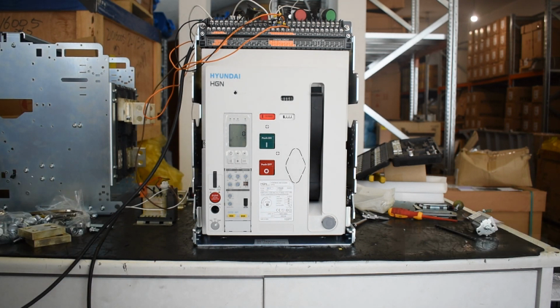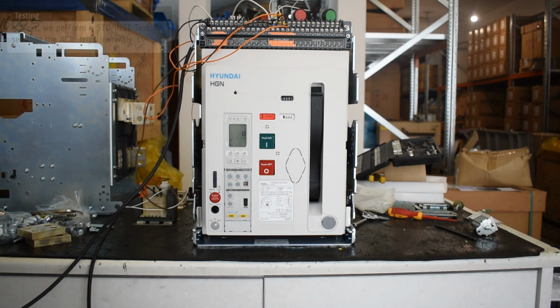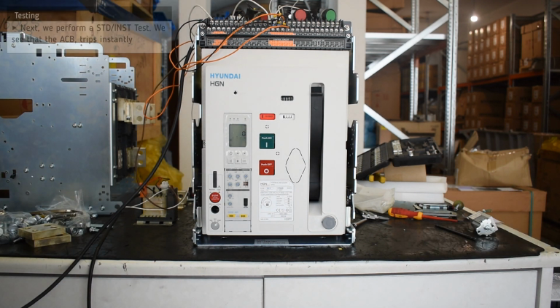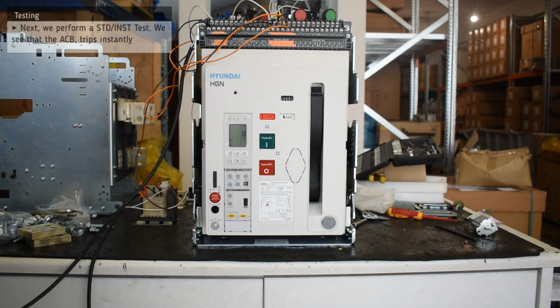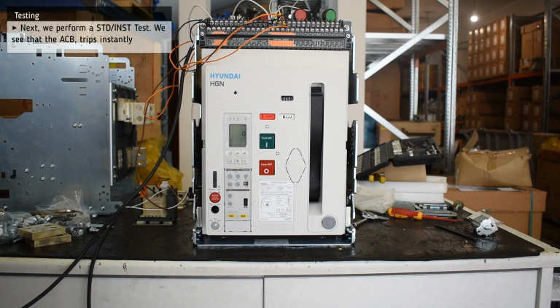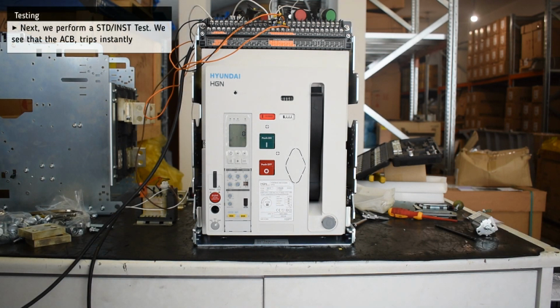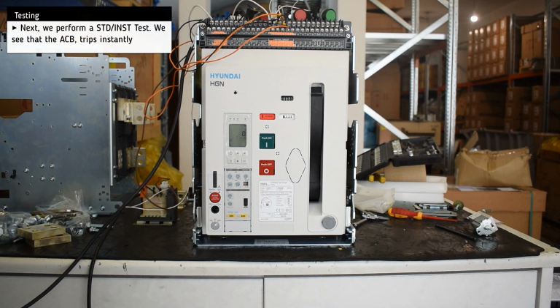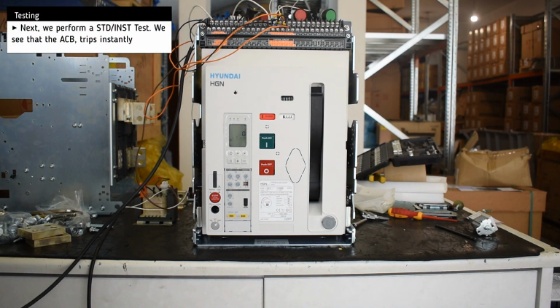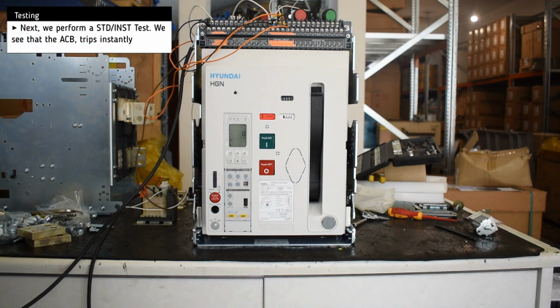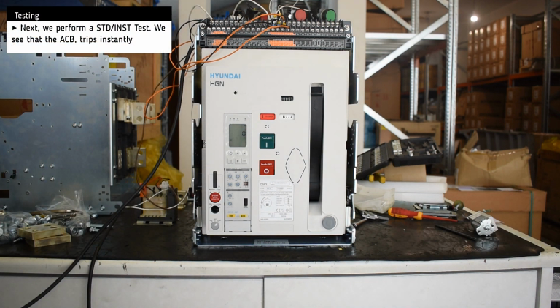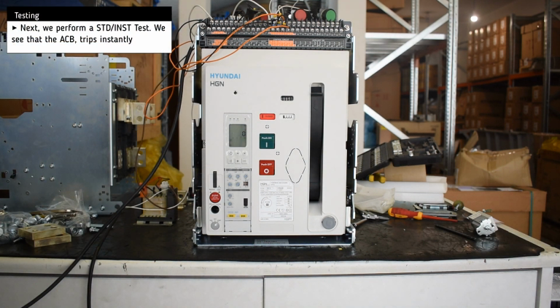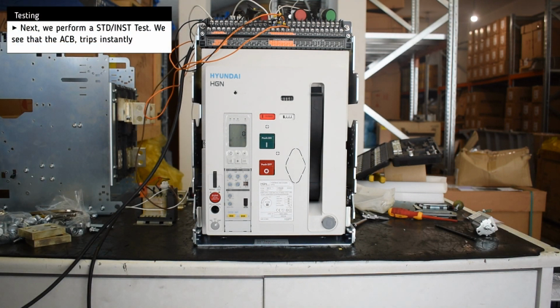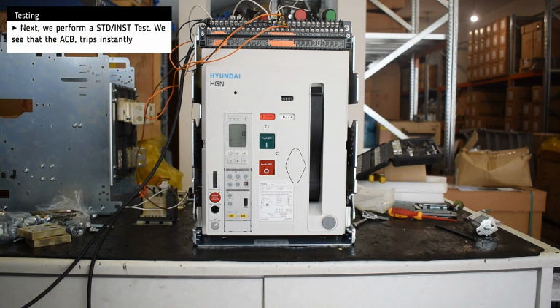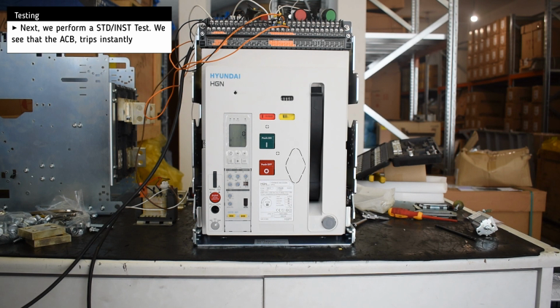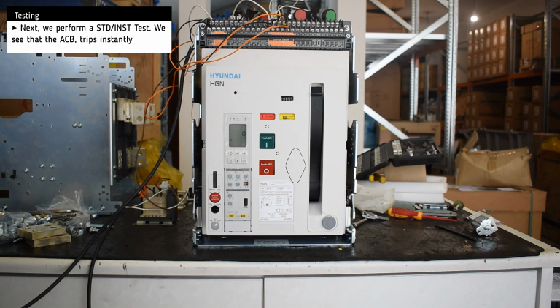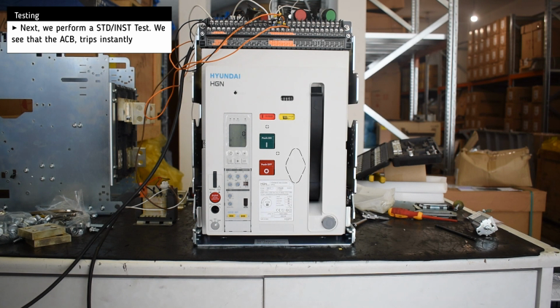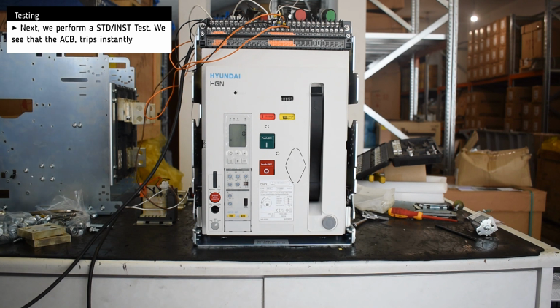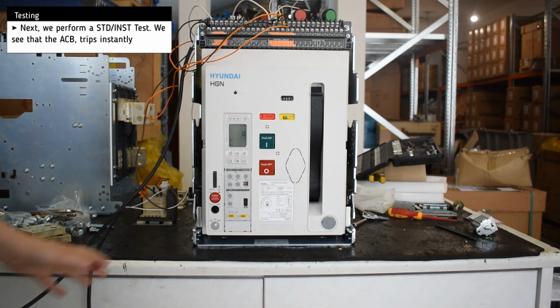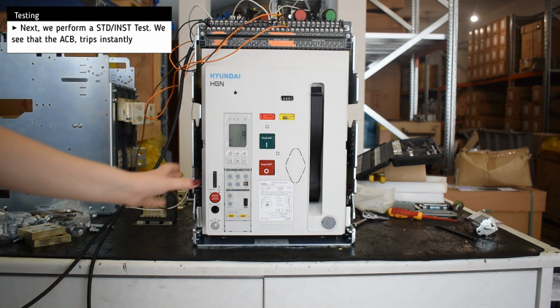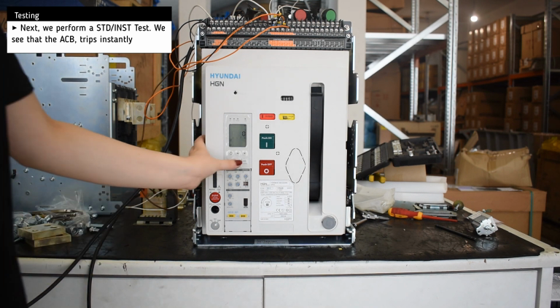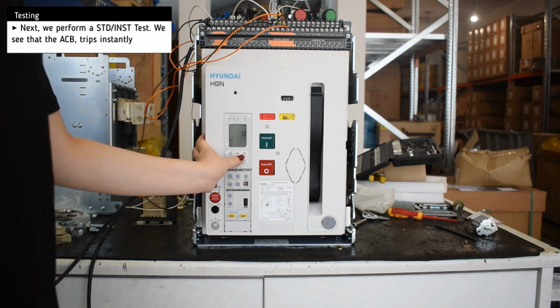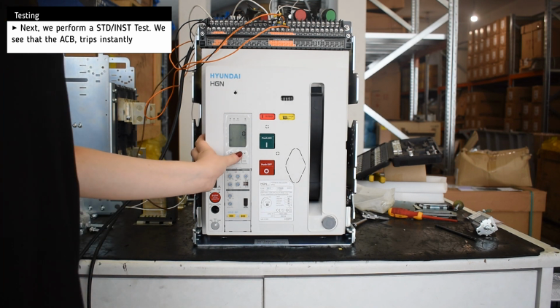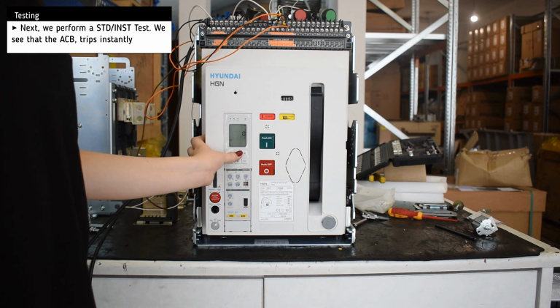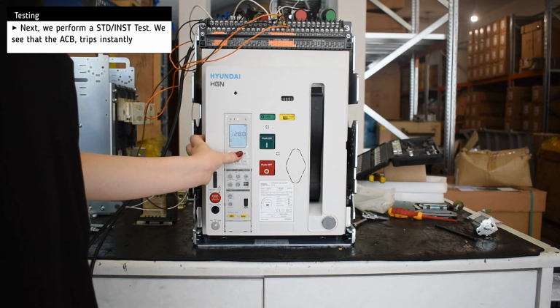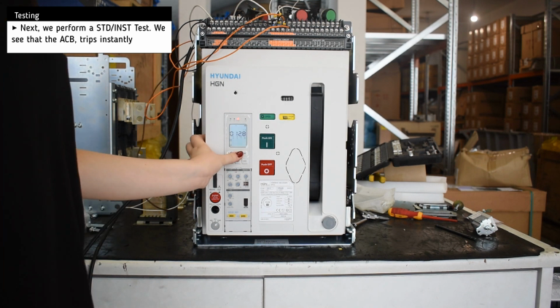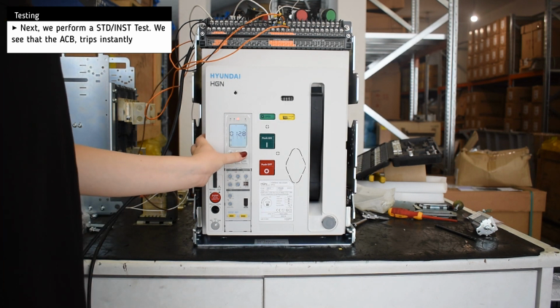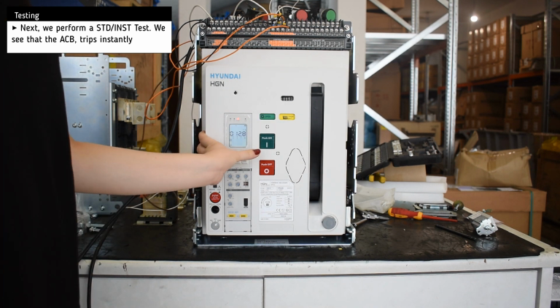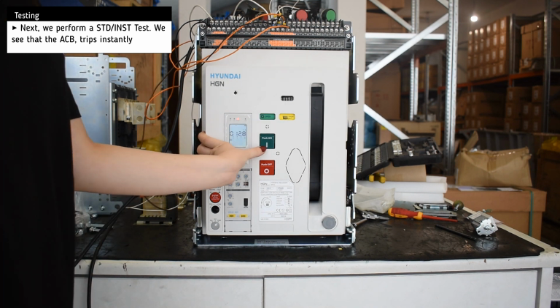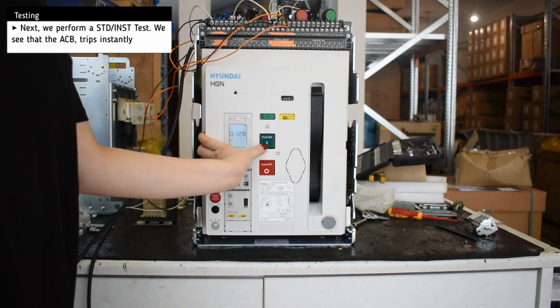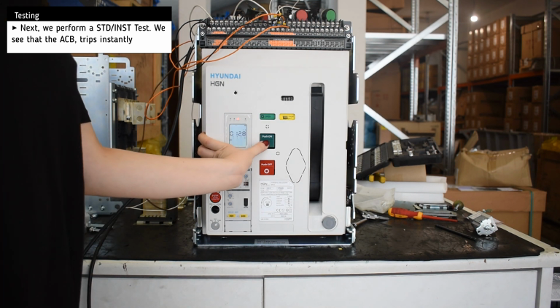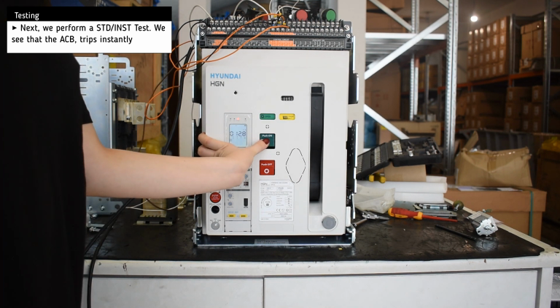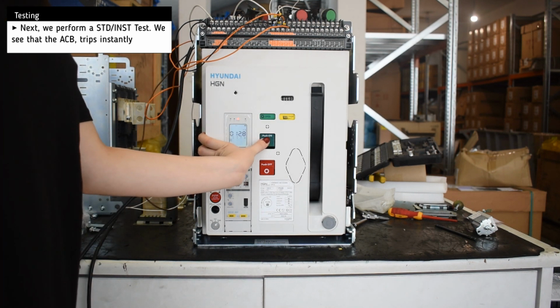Next, we perform a short time delay test and the breaker trips almost instantly.